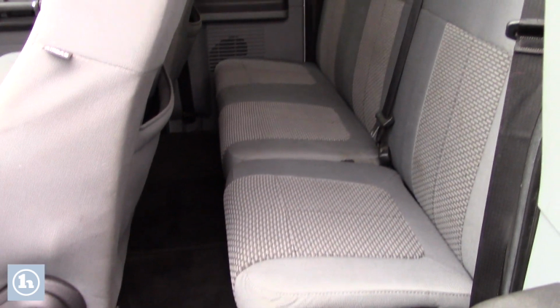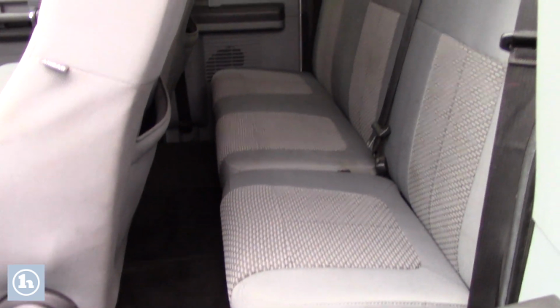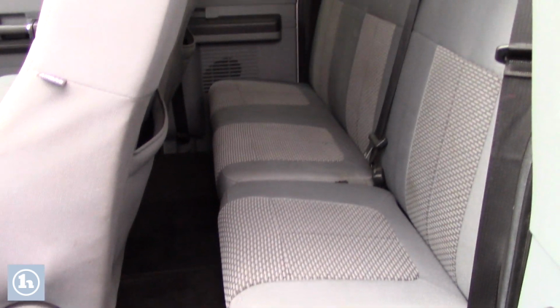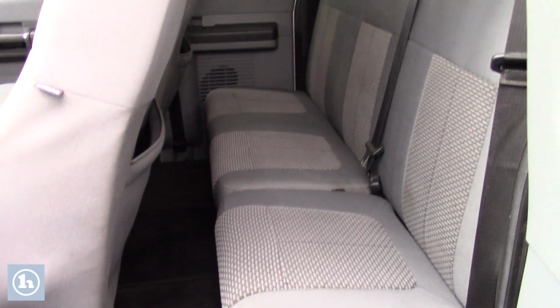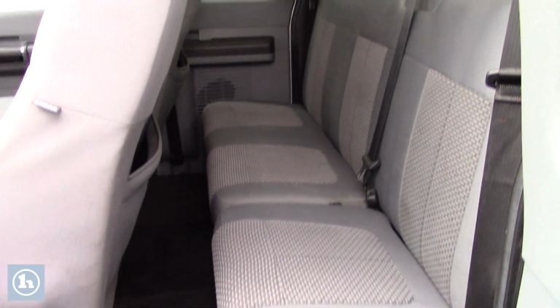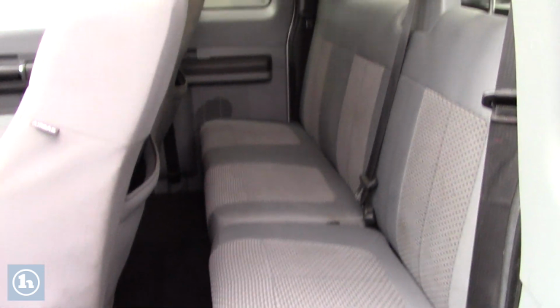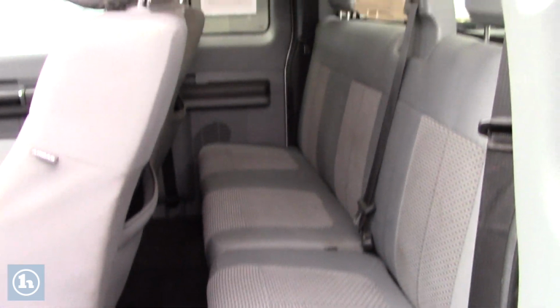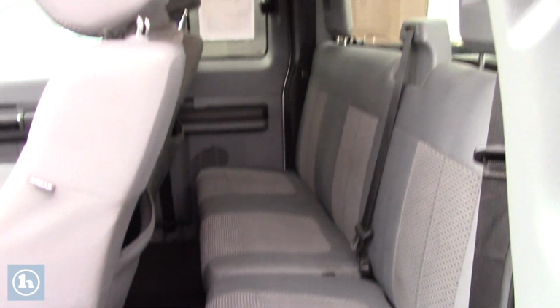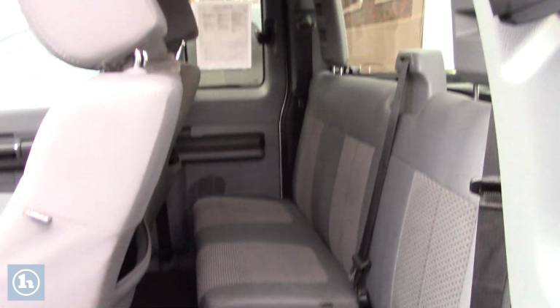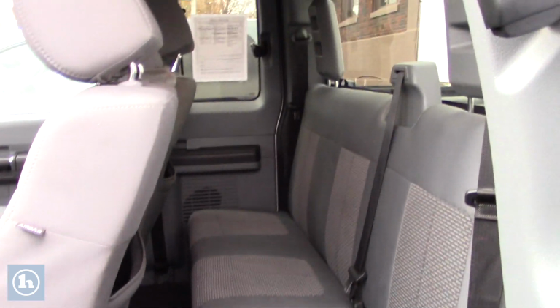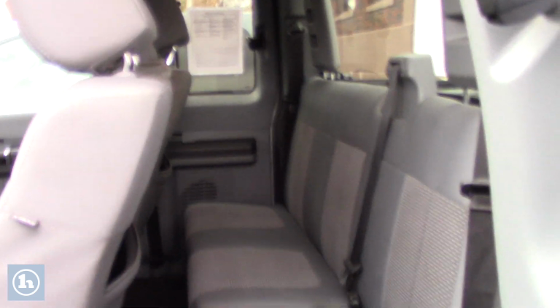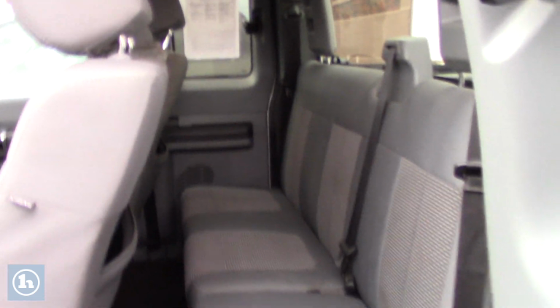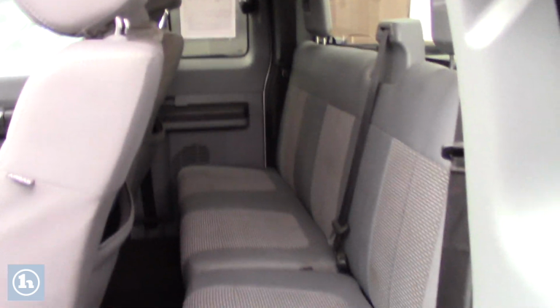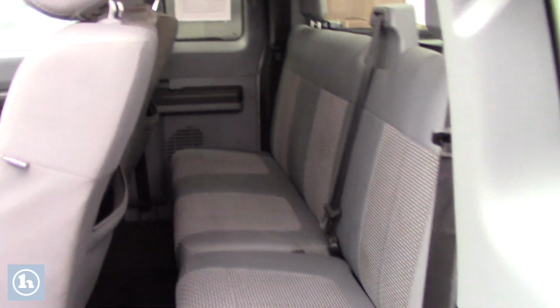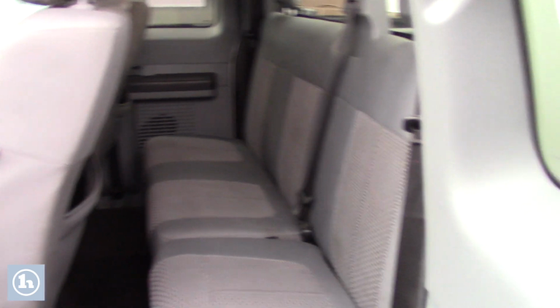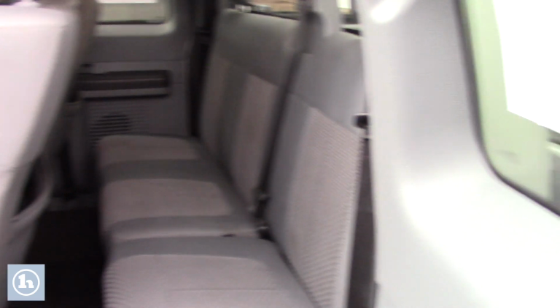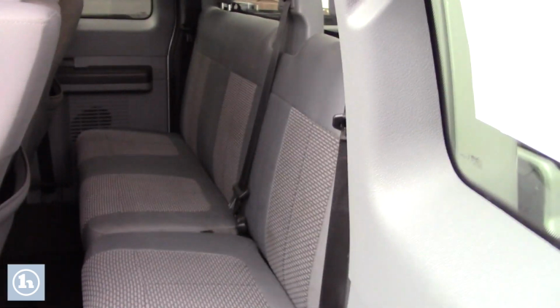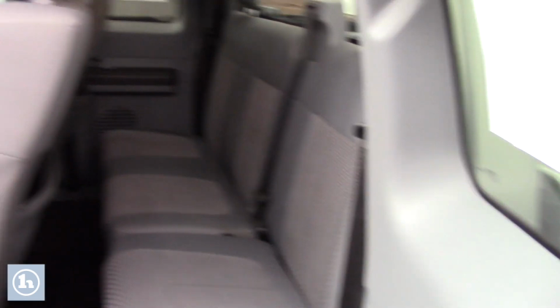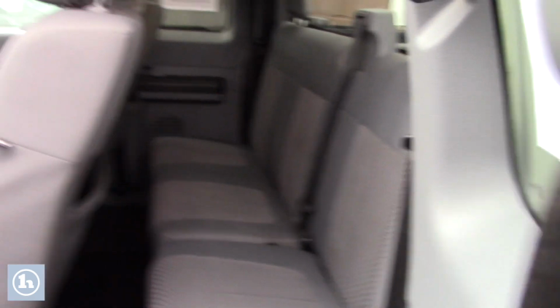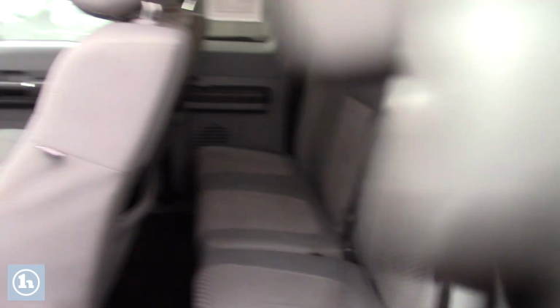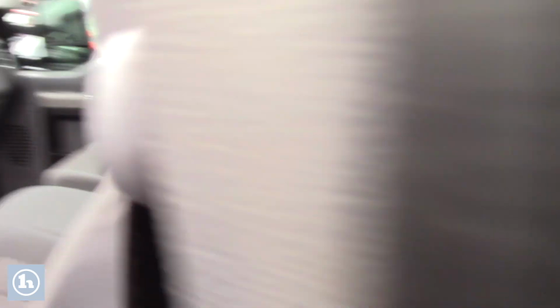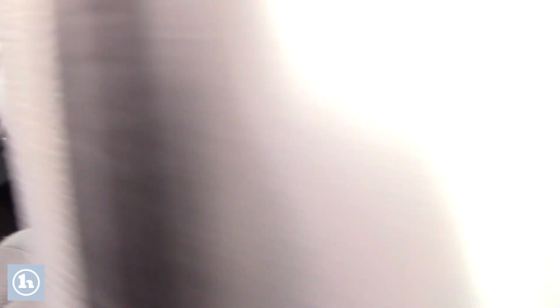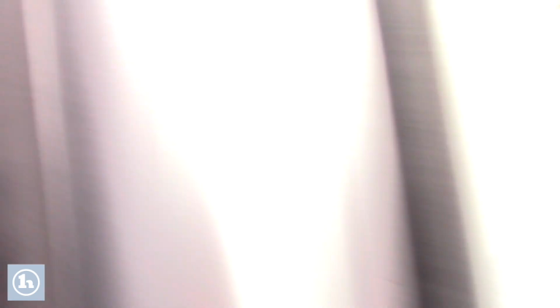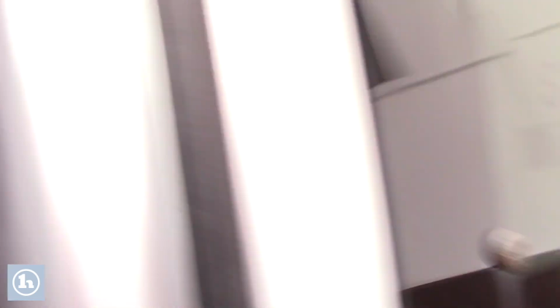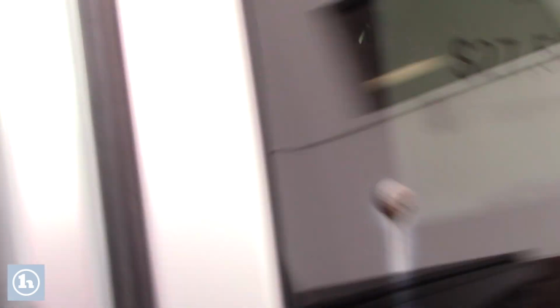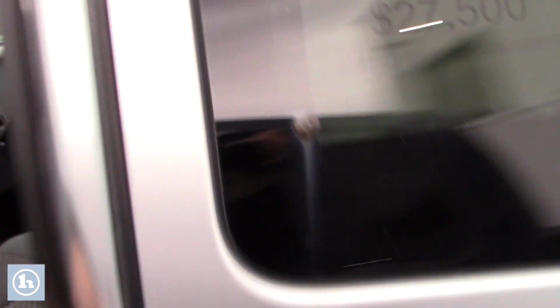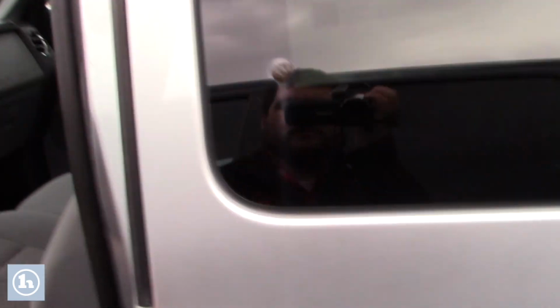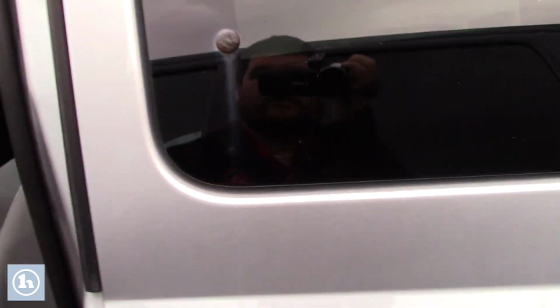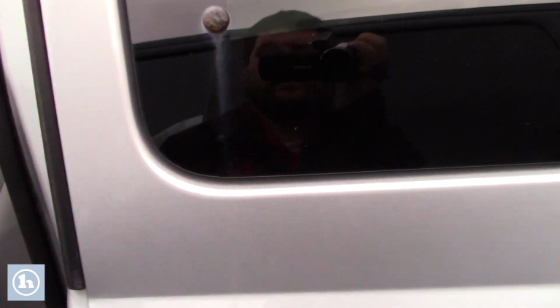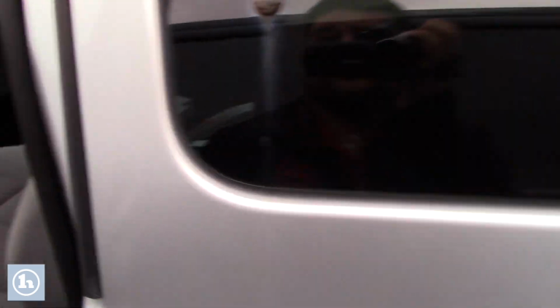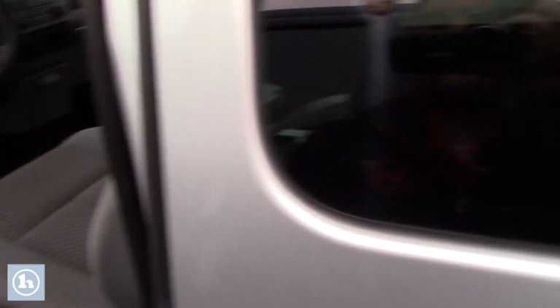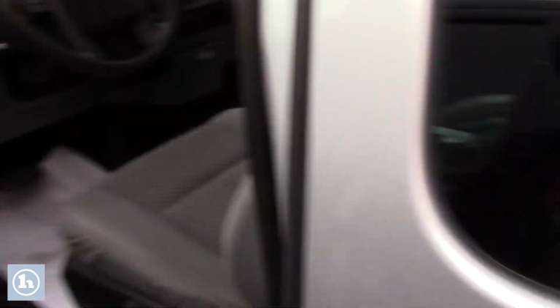Alright, so if you take a look in the back, got lots of space for any backseat passengers. Got the nice gray cloth interior.